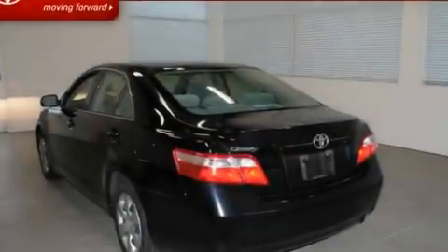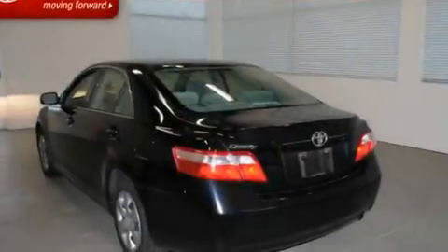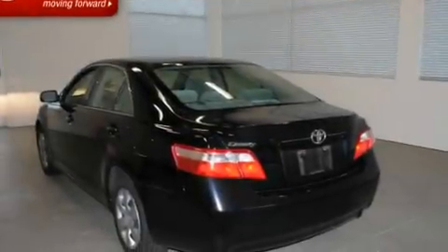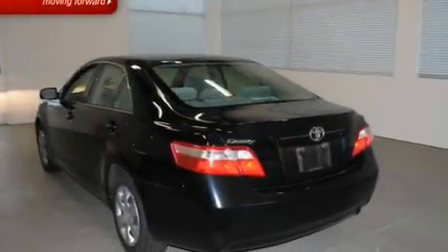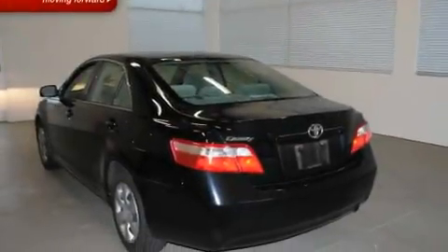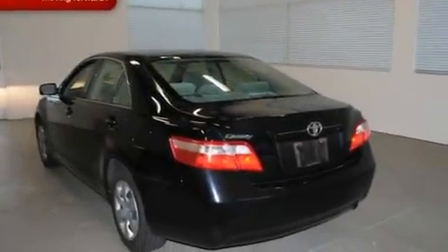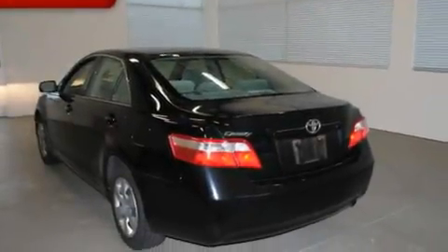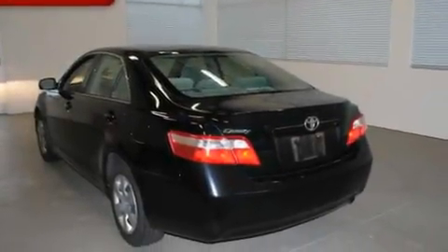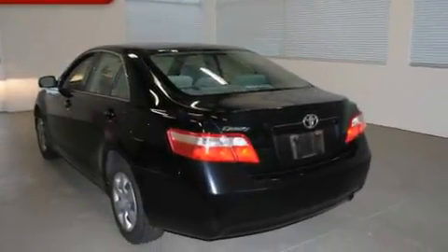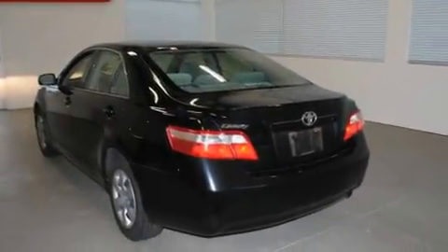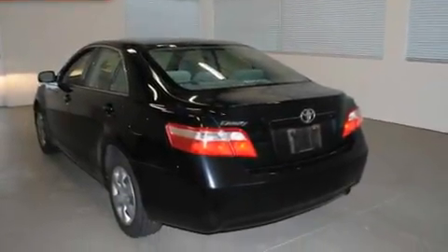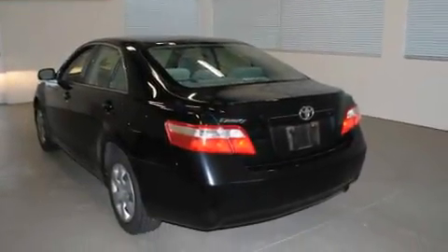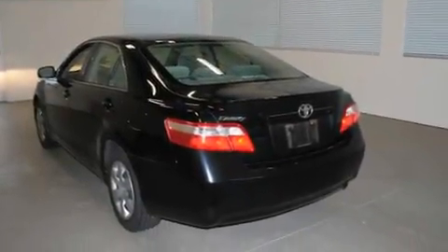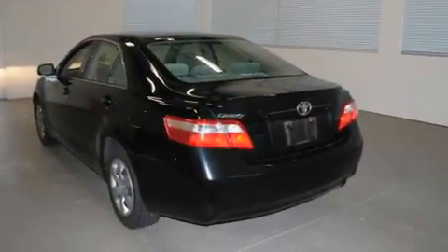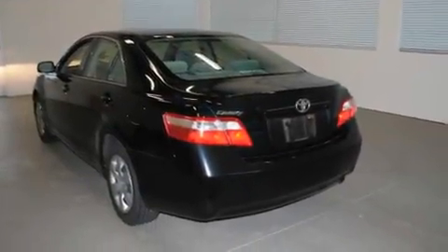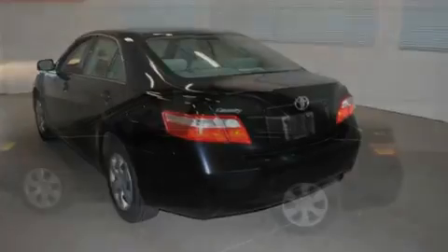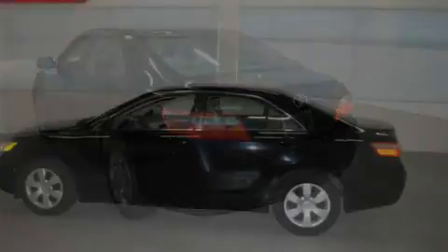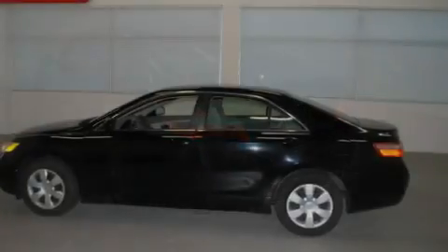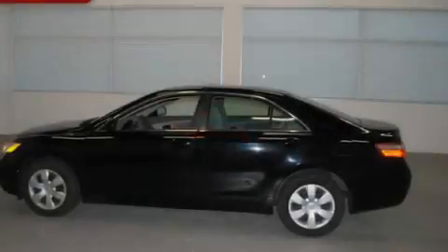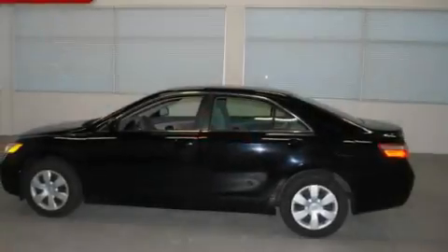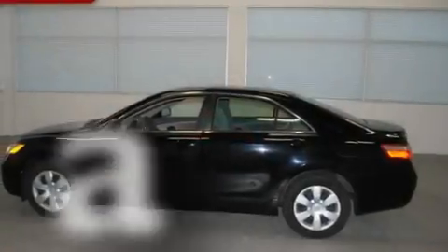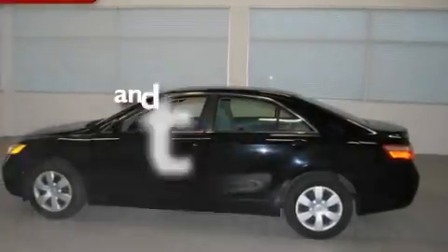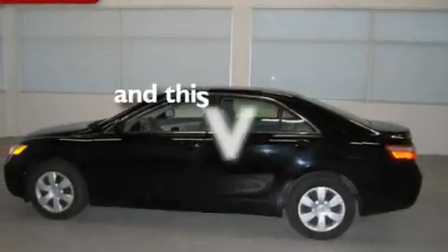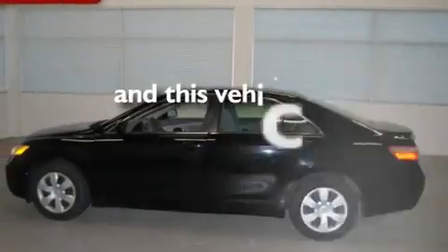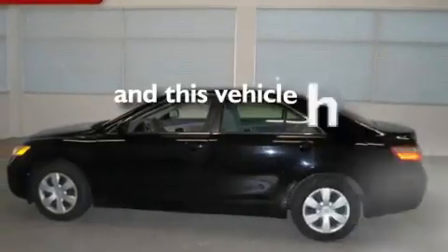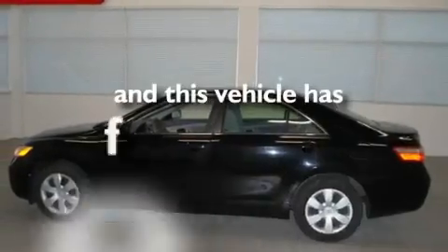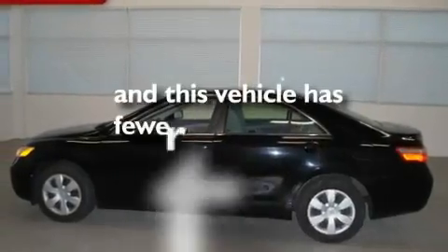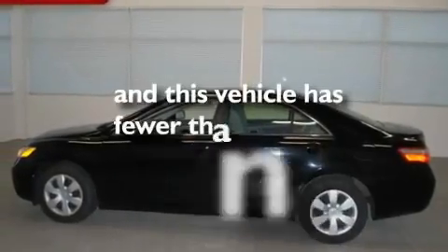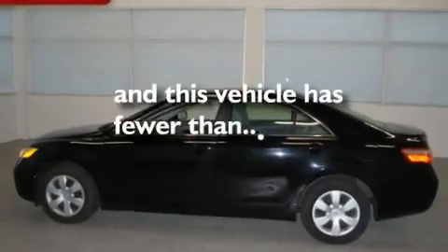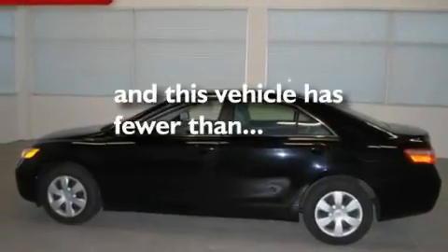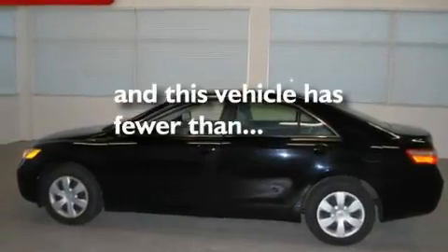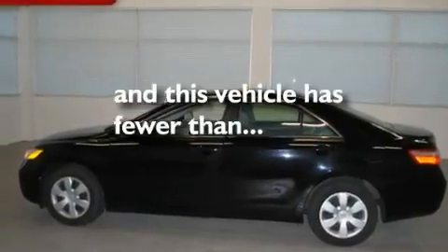Additional features include rear curtain airbags, a rear window defroster, an anti-lock braking system, and this vehicle has less than 30,000 miles.